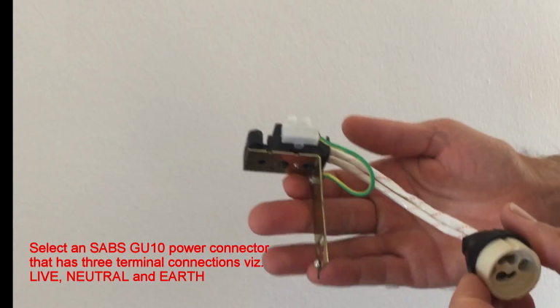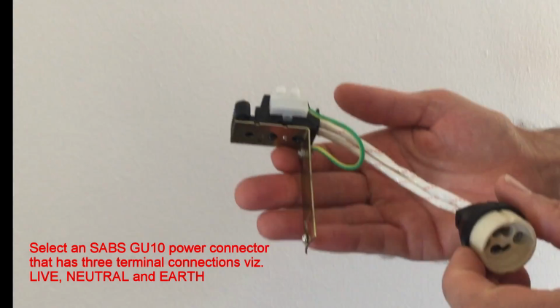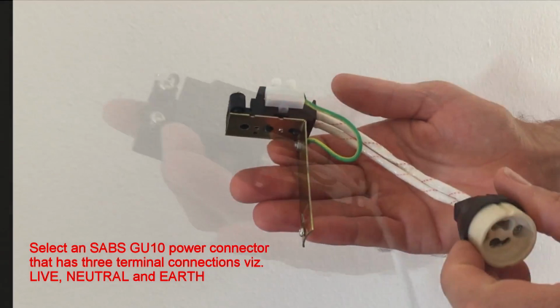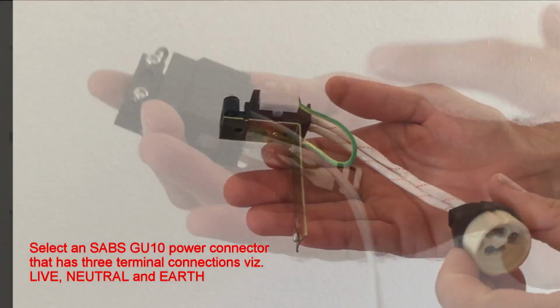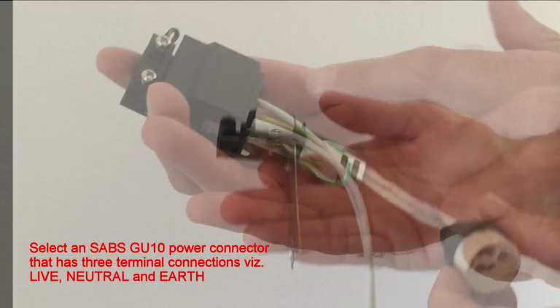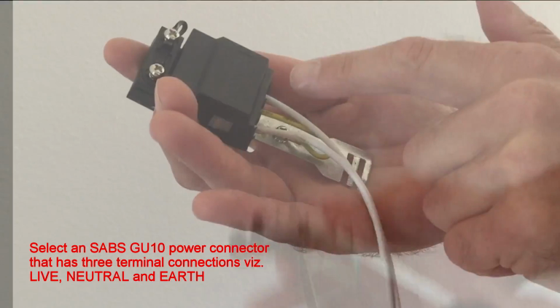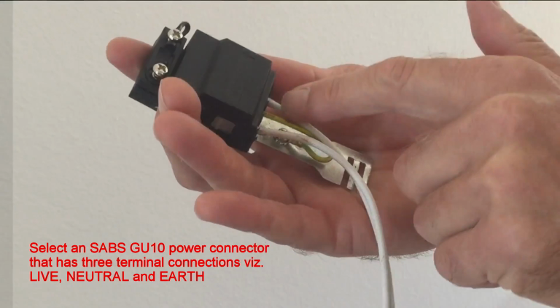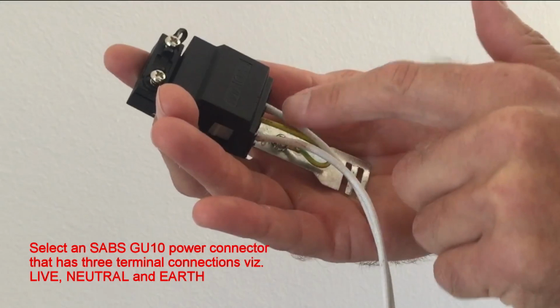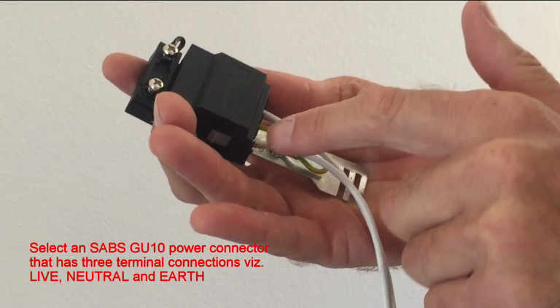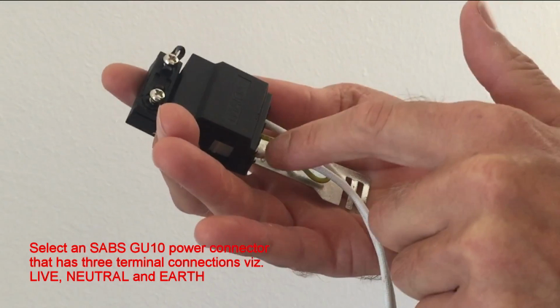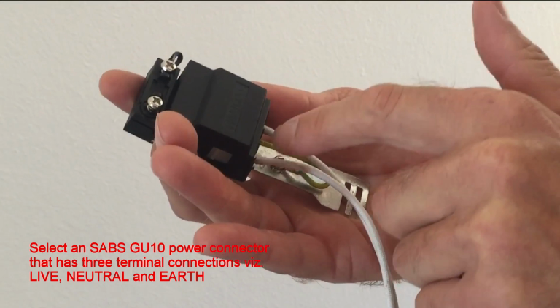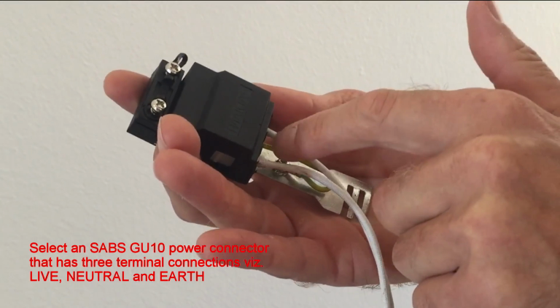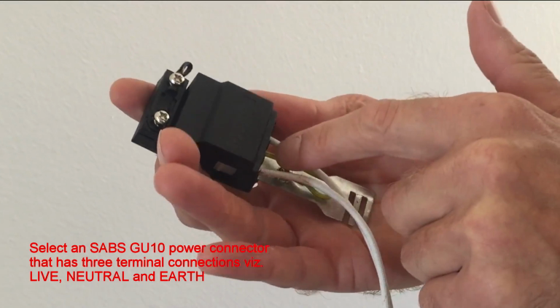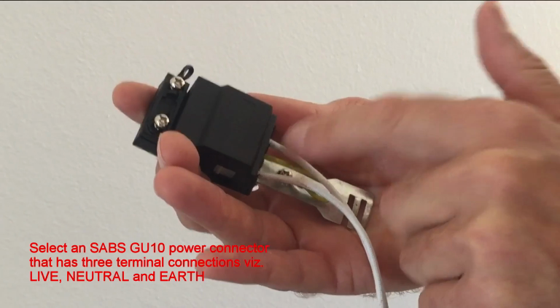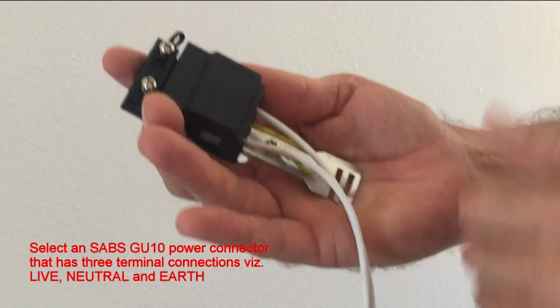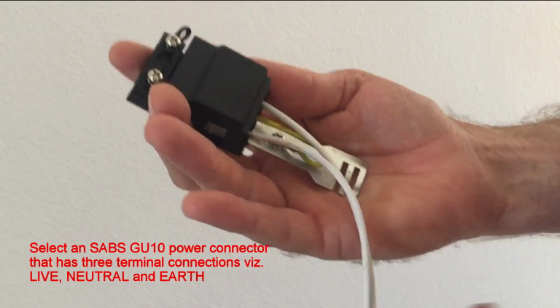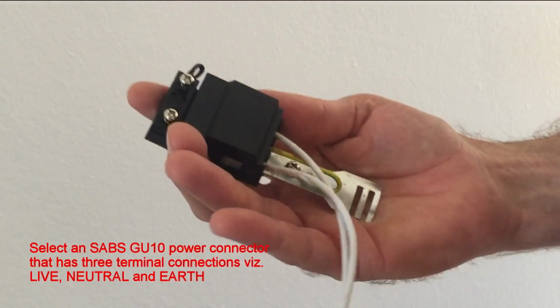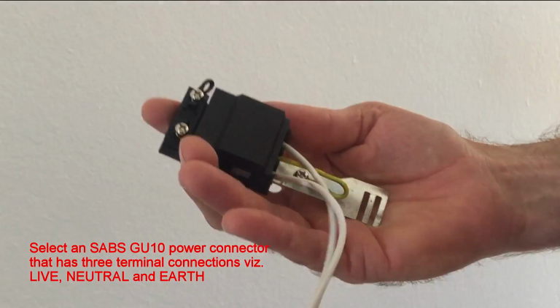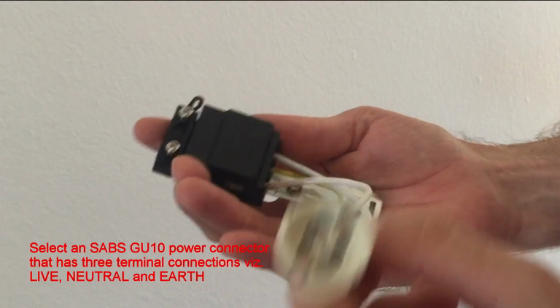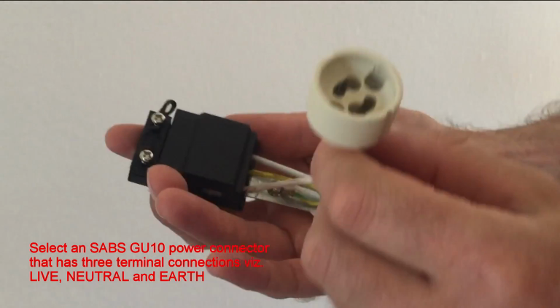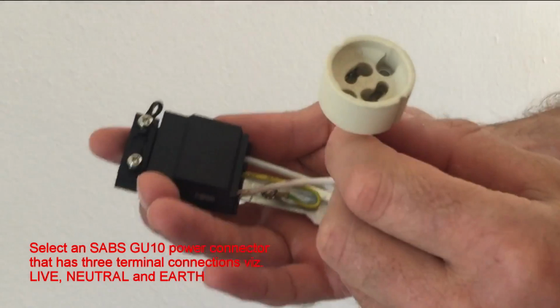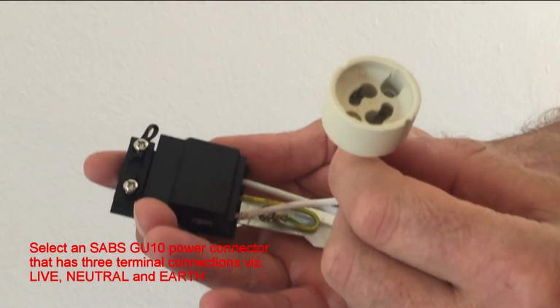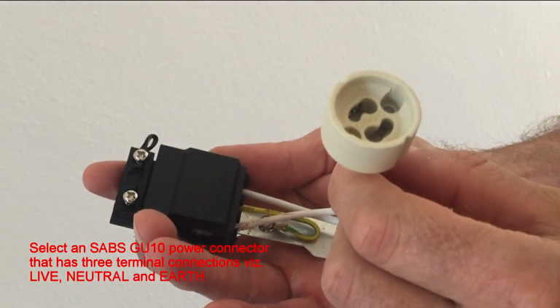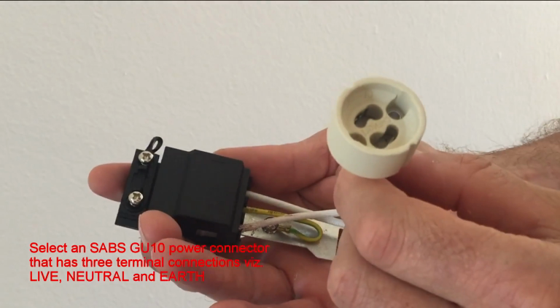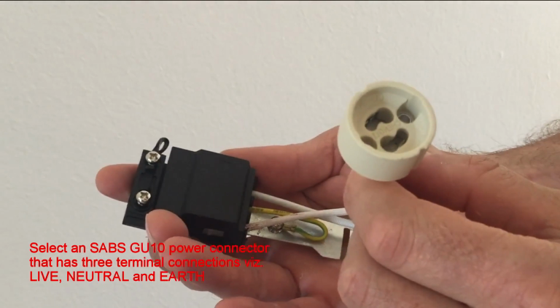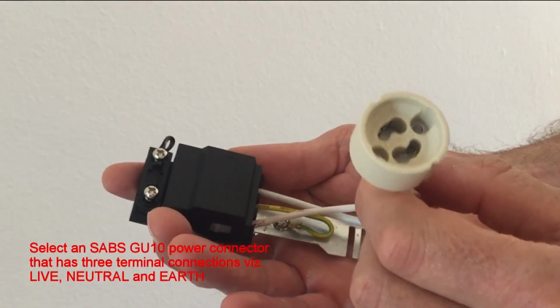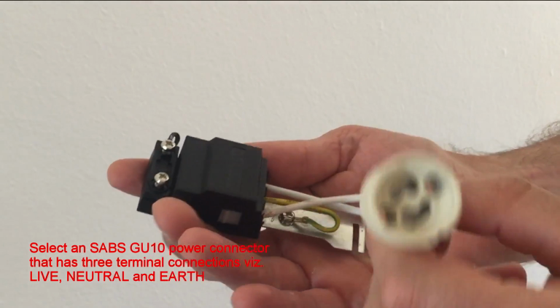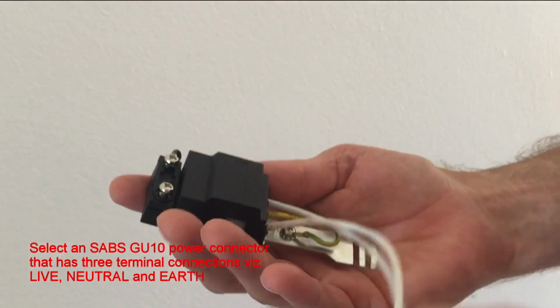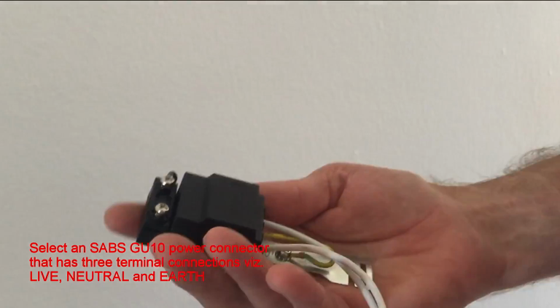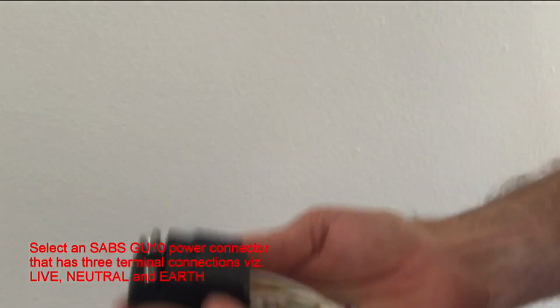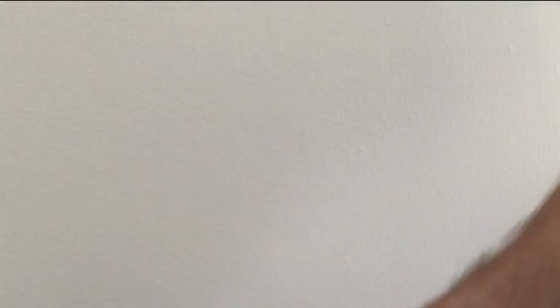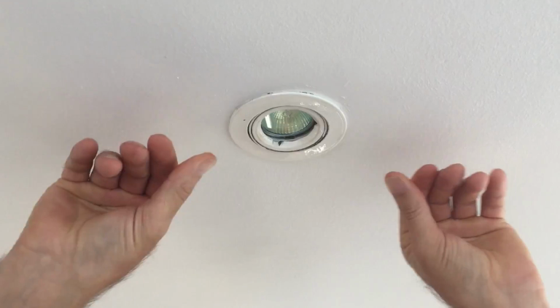Select an SABS GU10 power connector that has three terminal connections: namely live, neutral and earth.